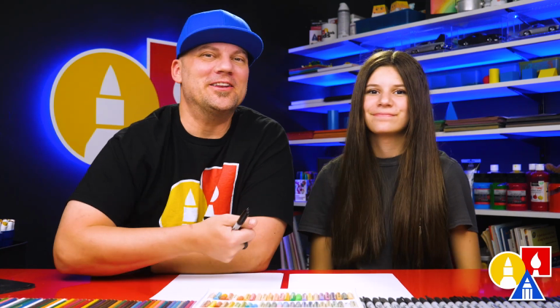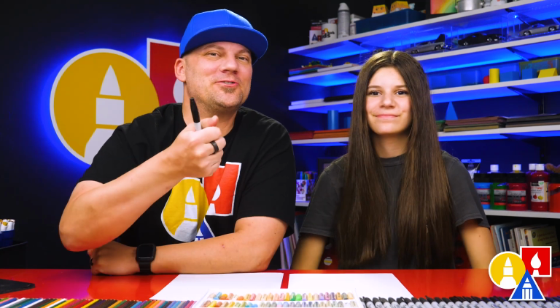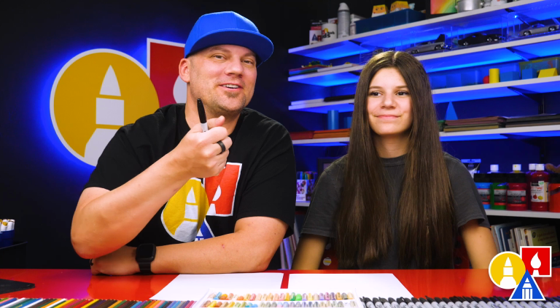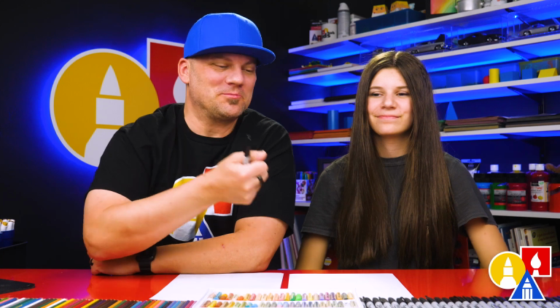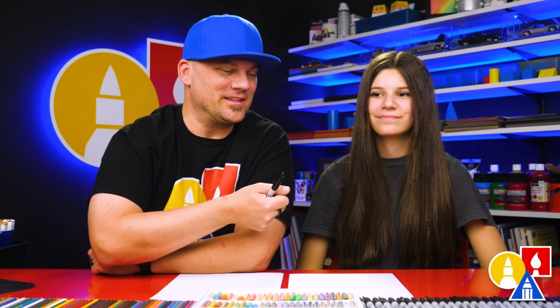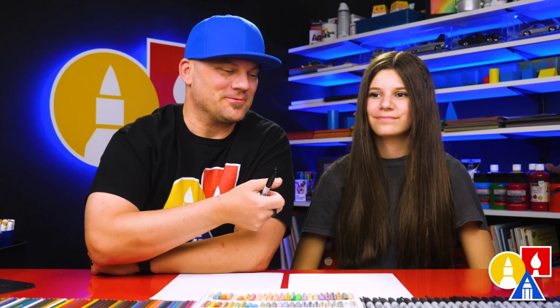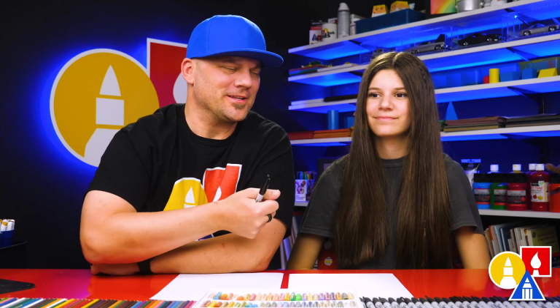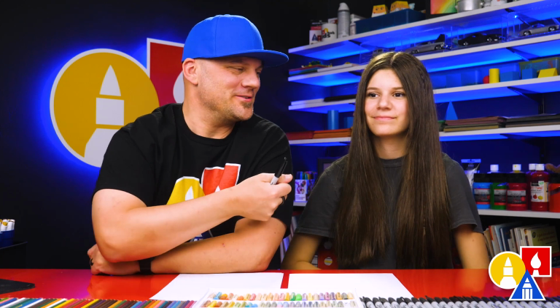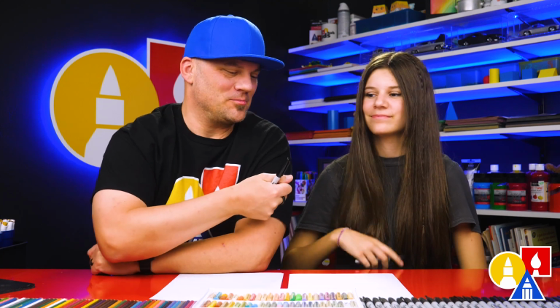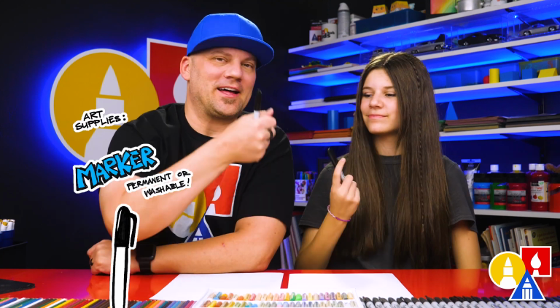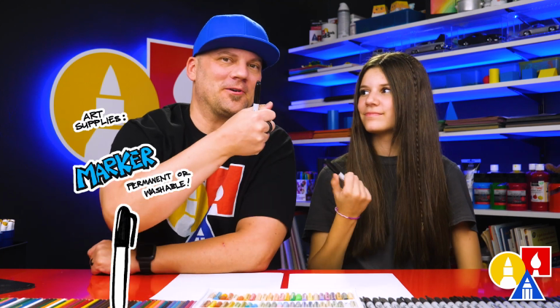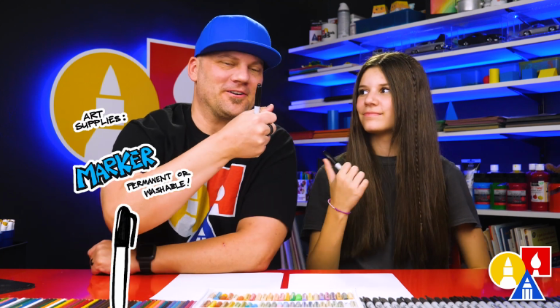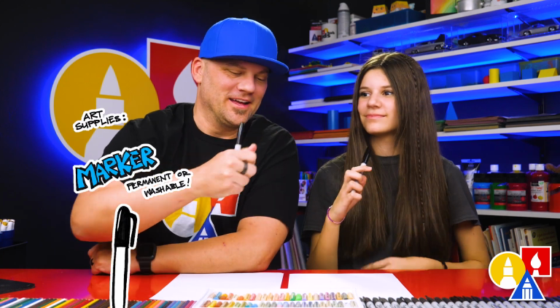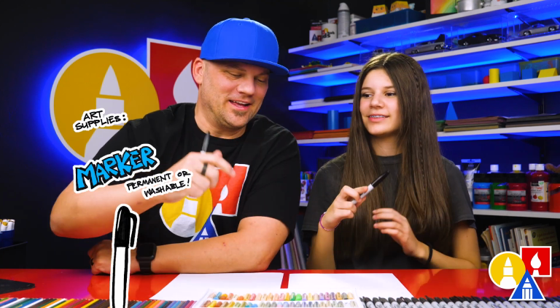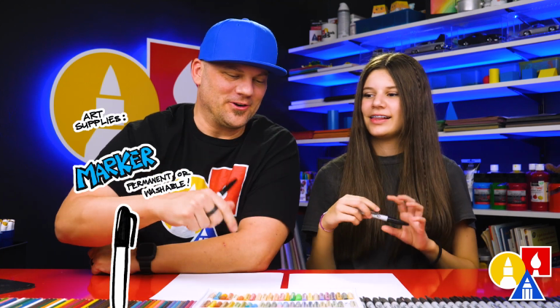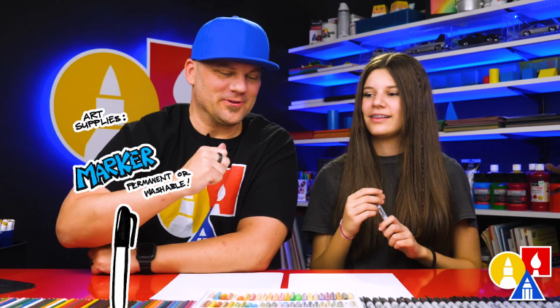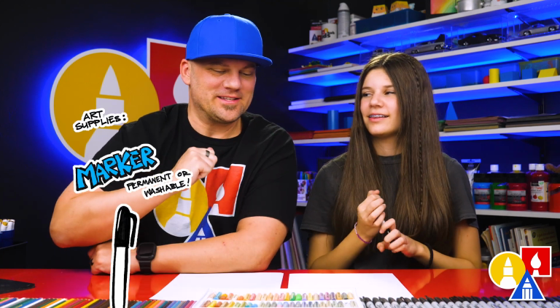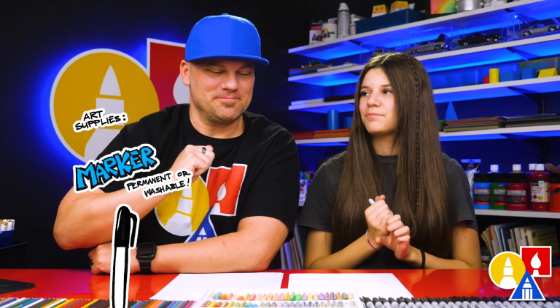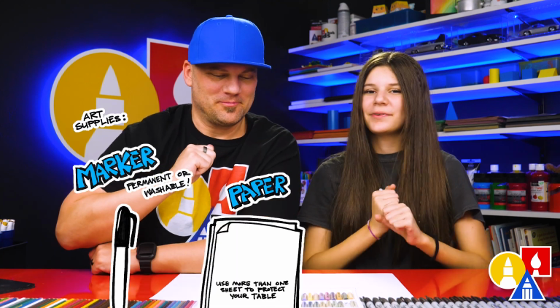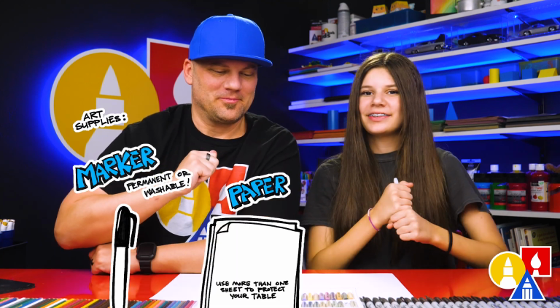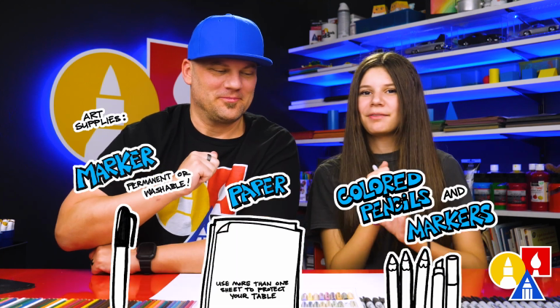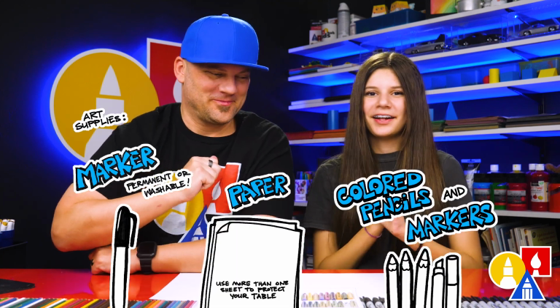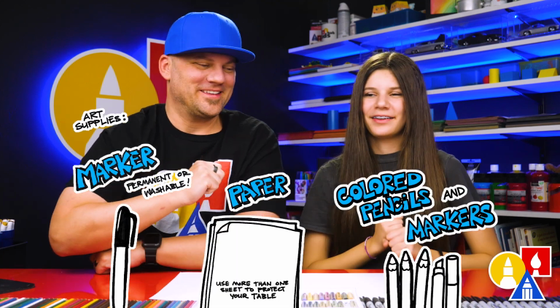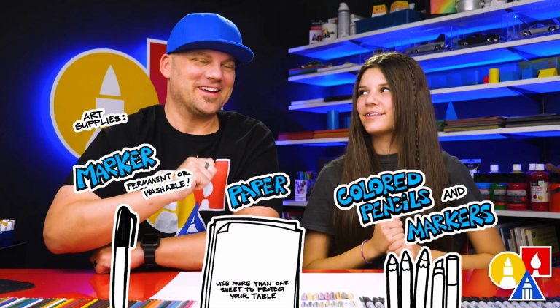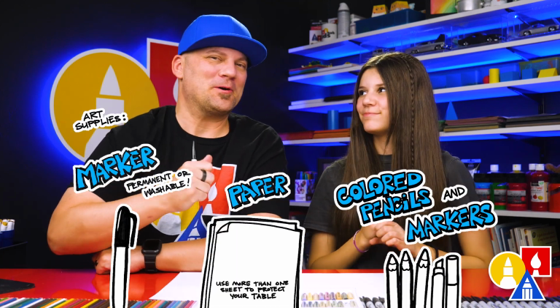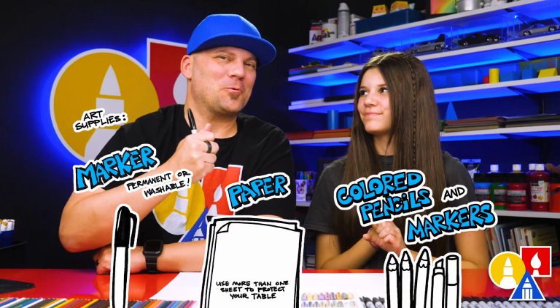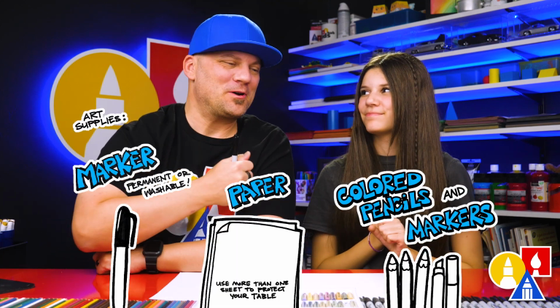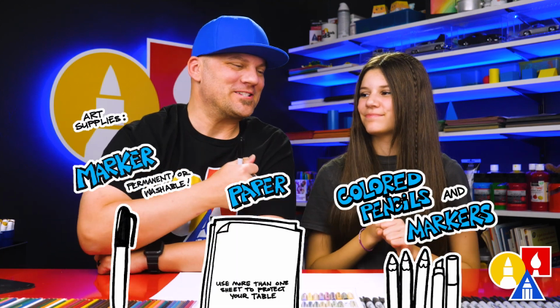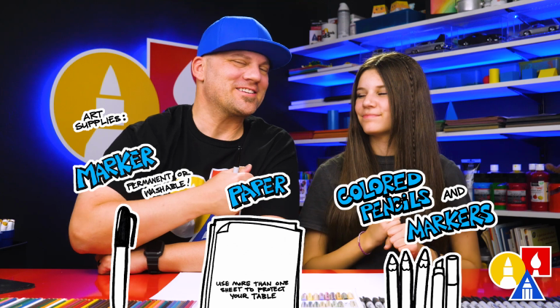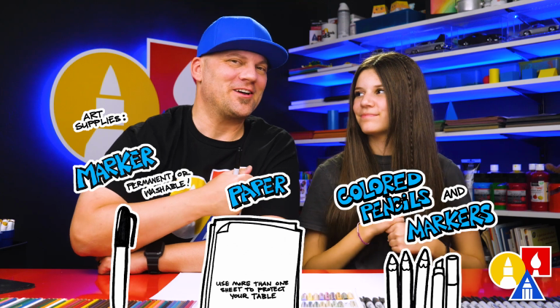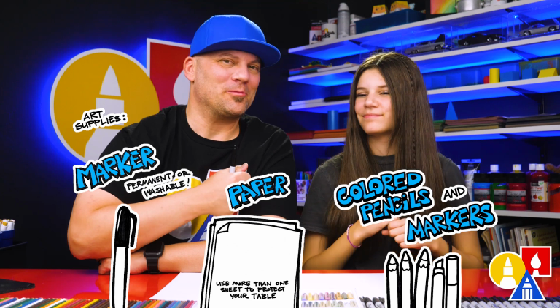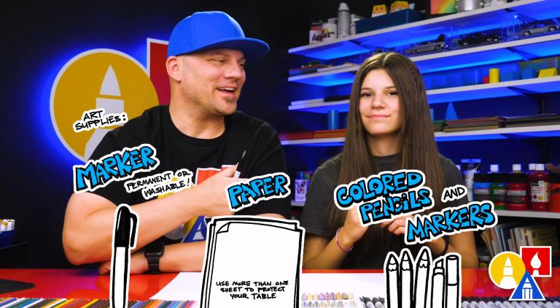You need your drawing supplies. We're going to use a black marker, and you also need some paper and something to color with. We're pretty much just going to color it black.